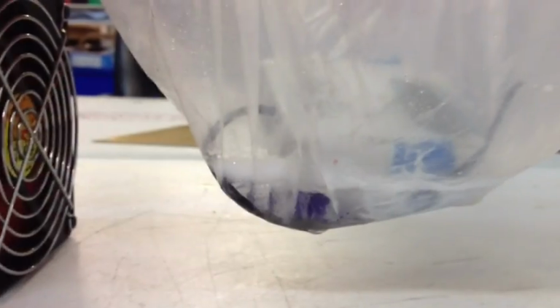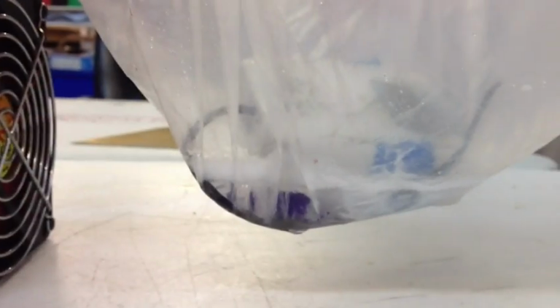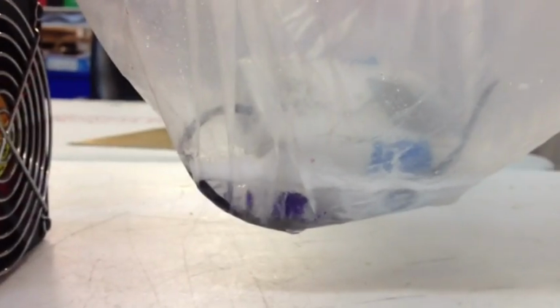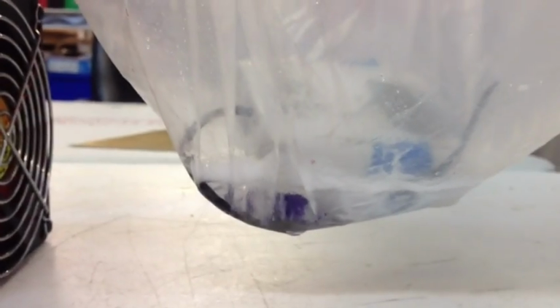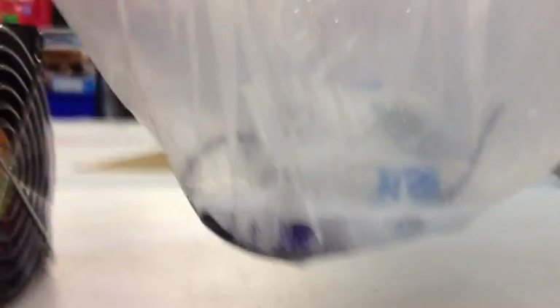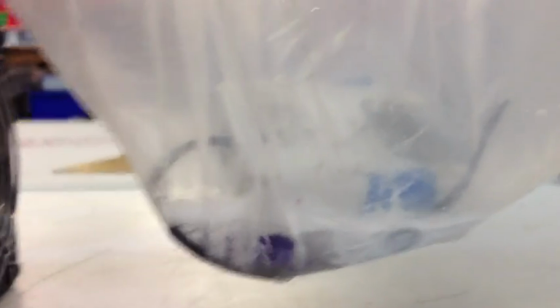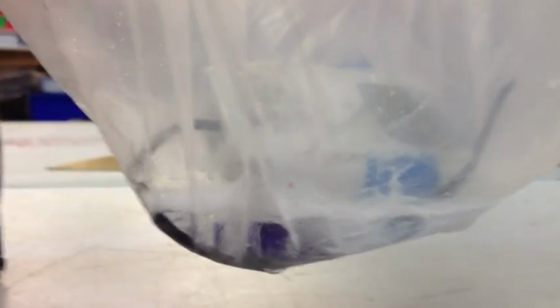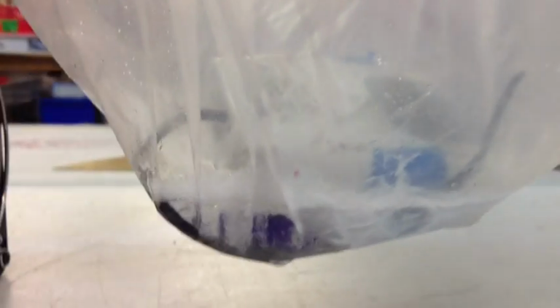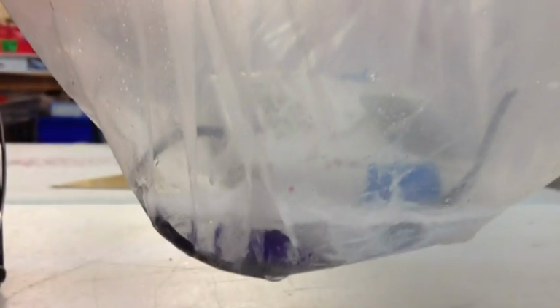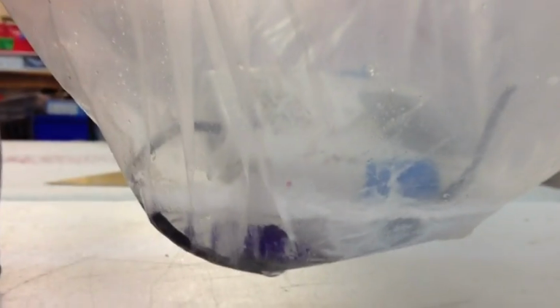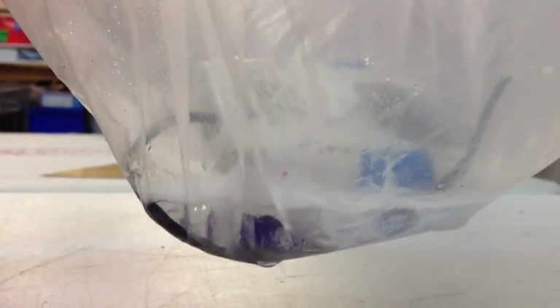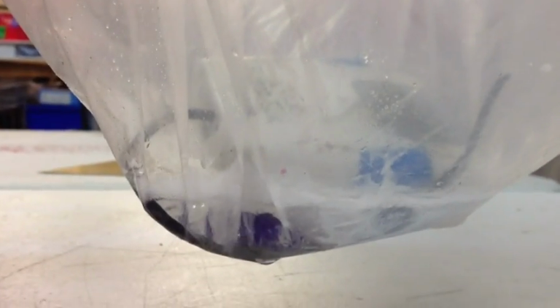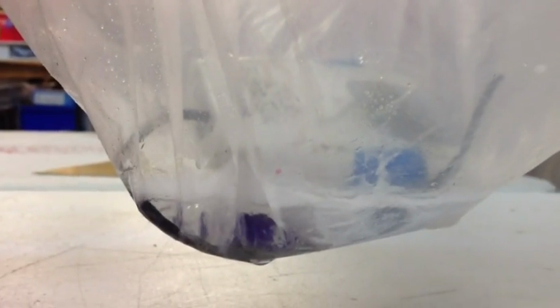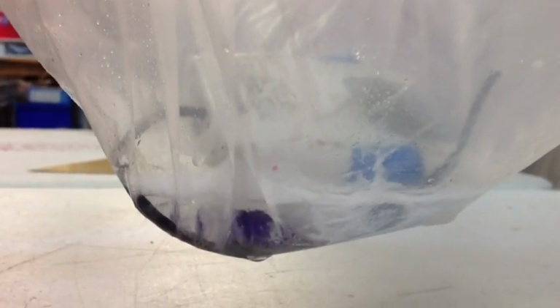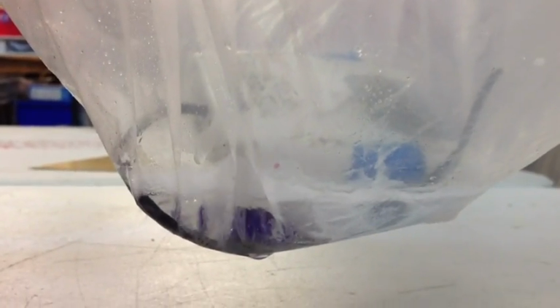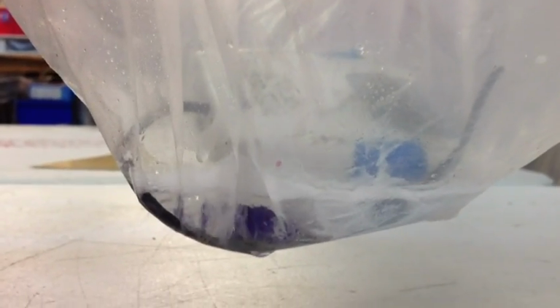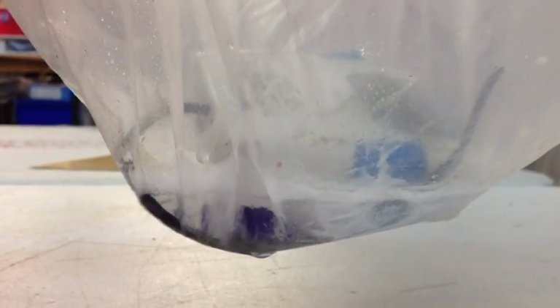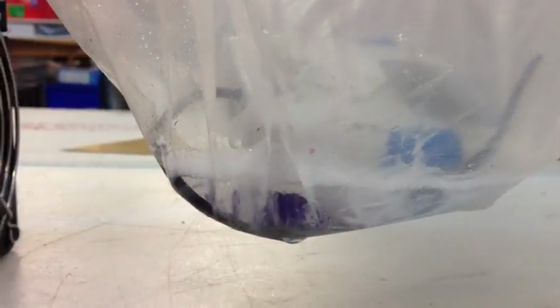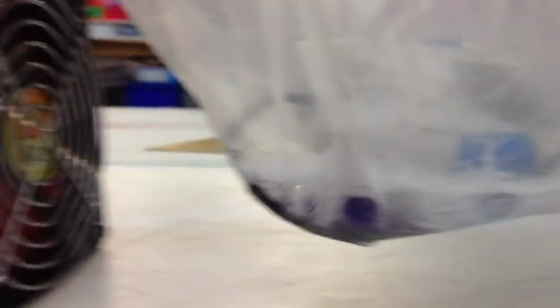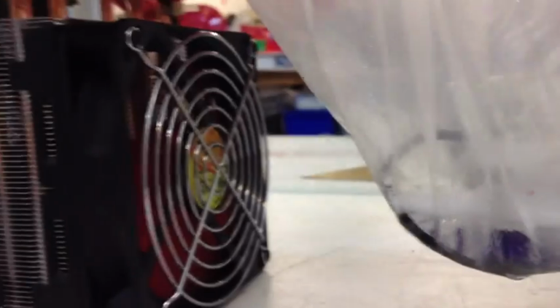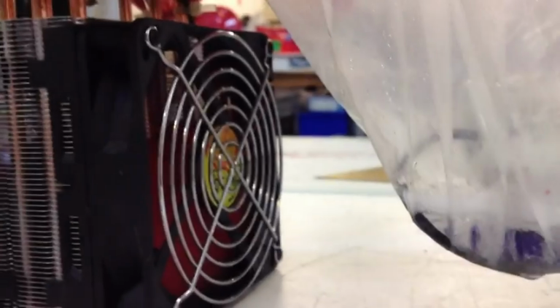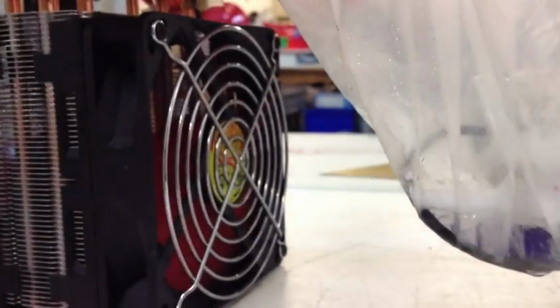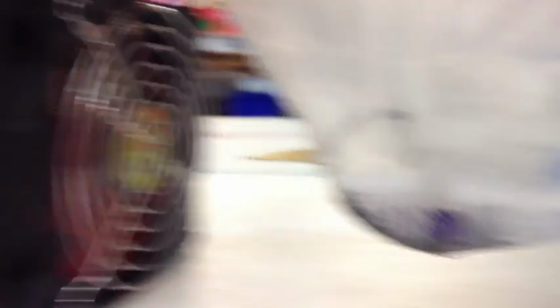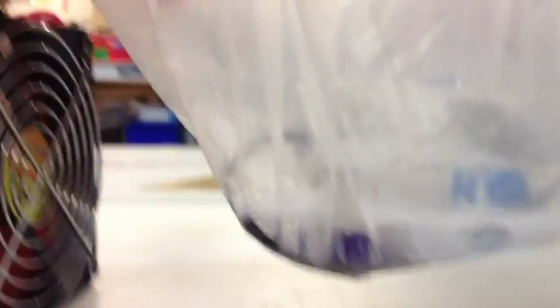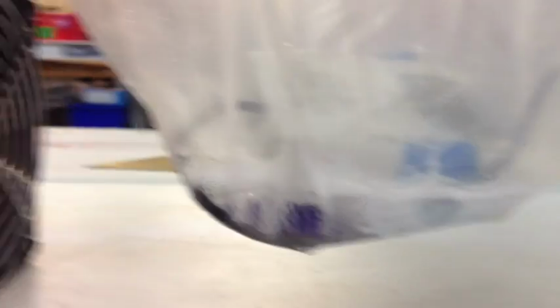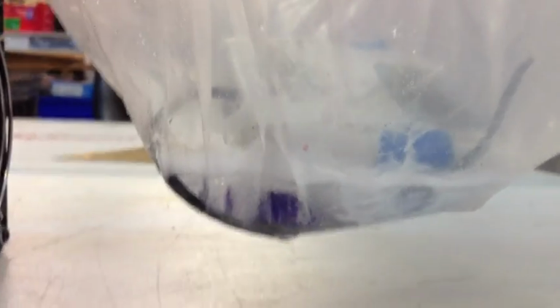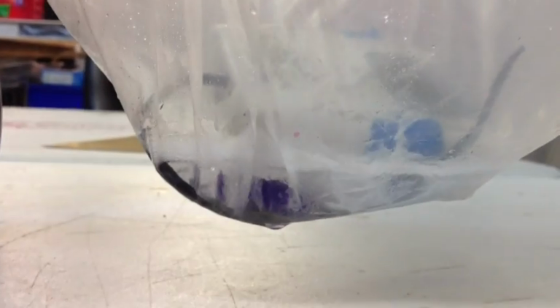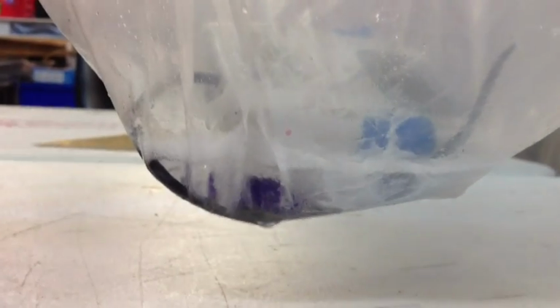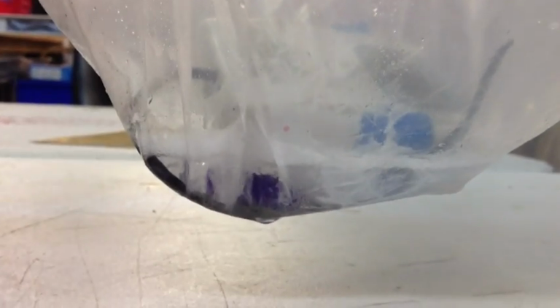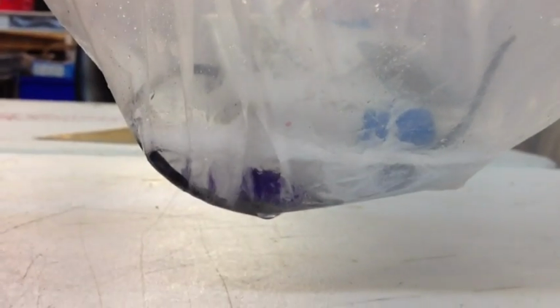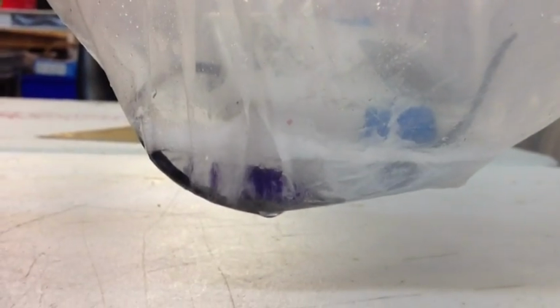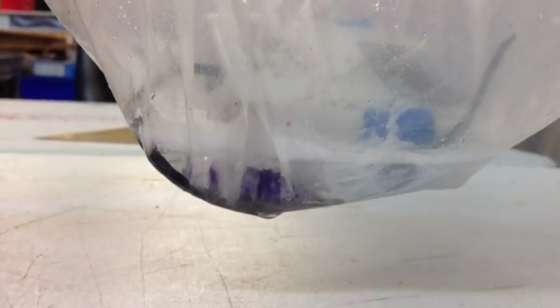Here we see the Freon now boiling back into a gas. Fan is blowing room temperature over it.